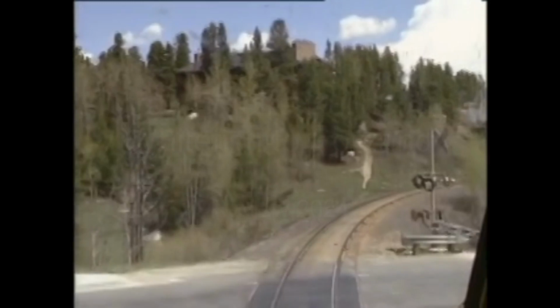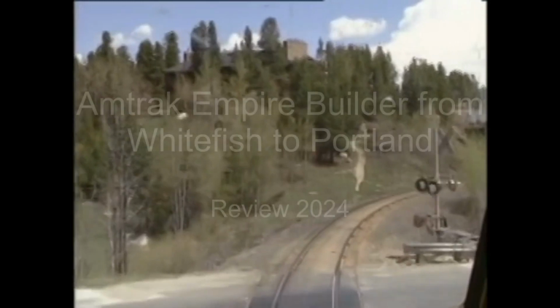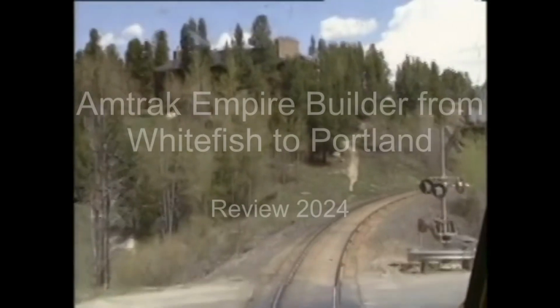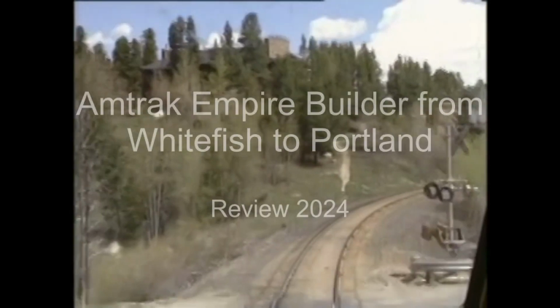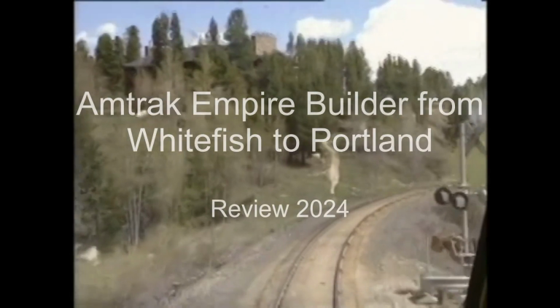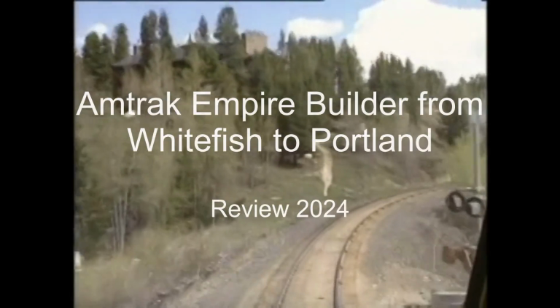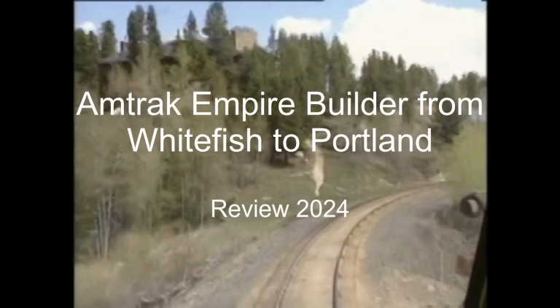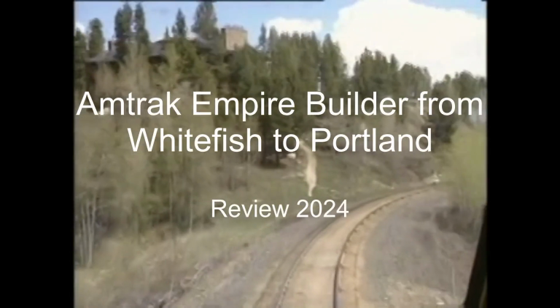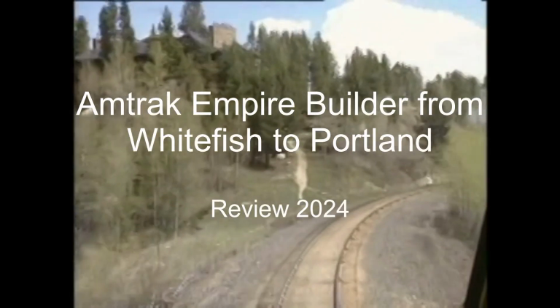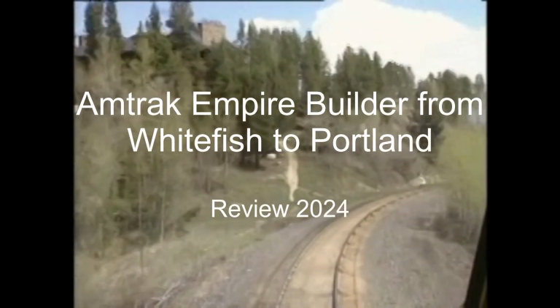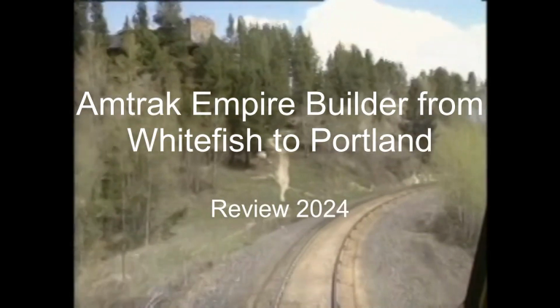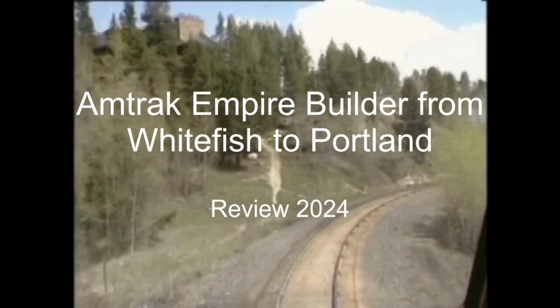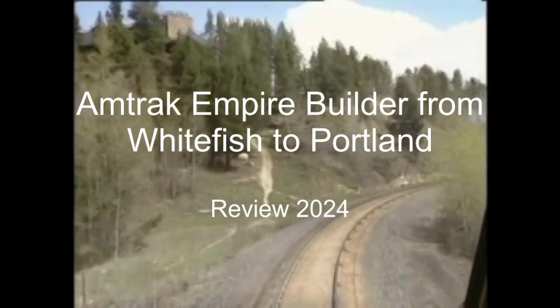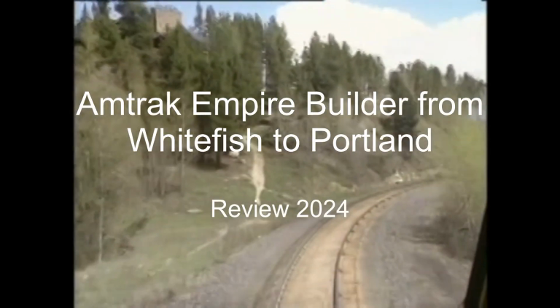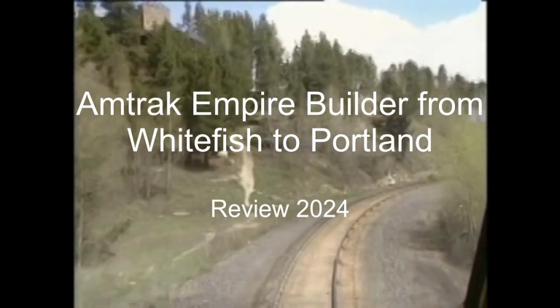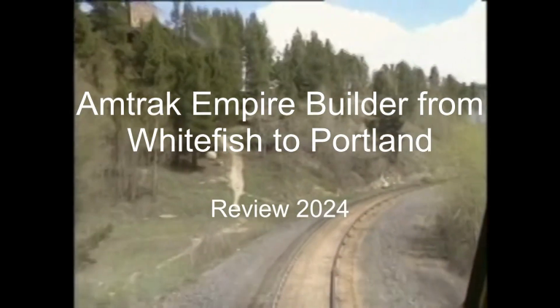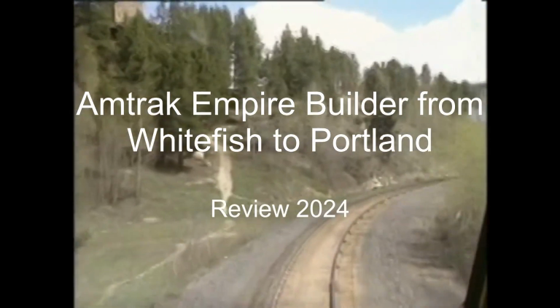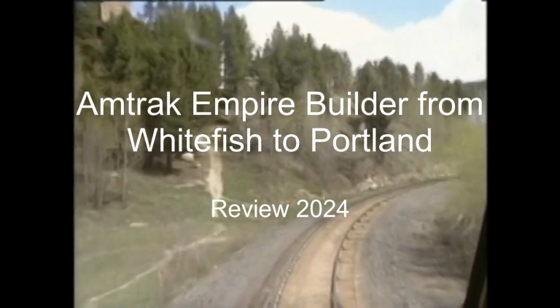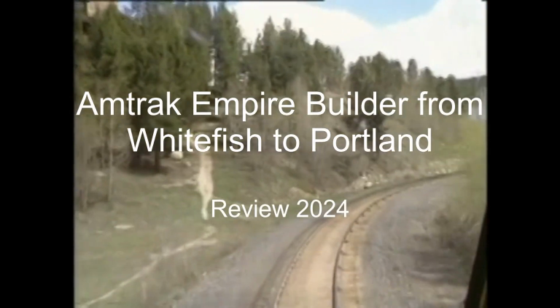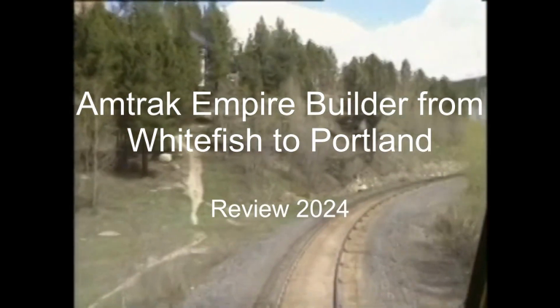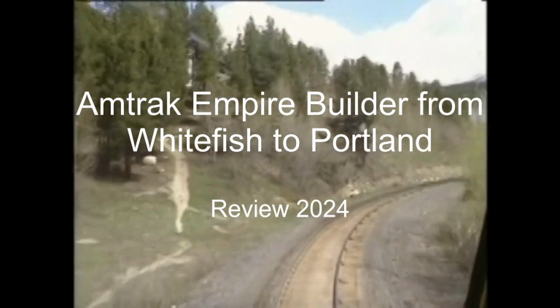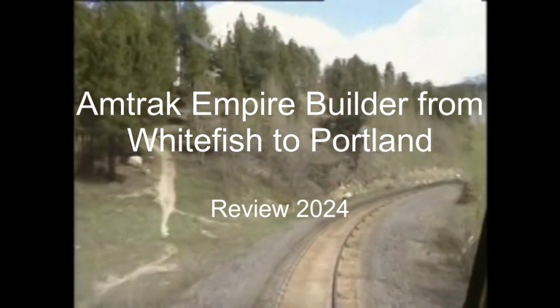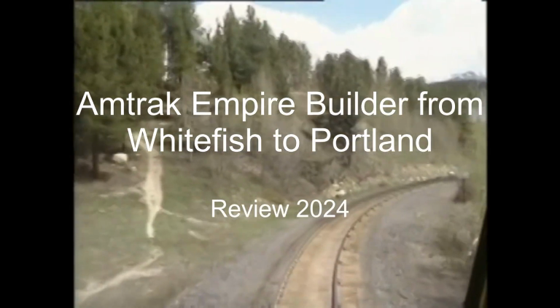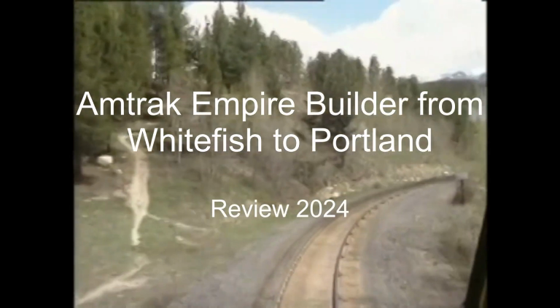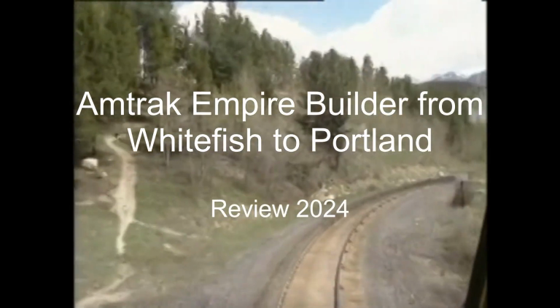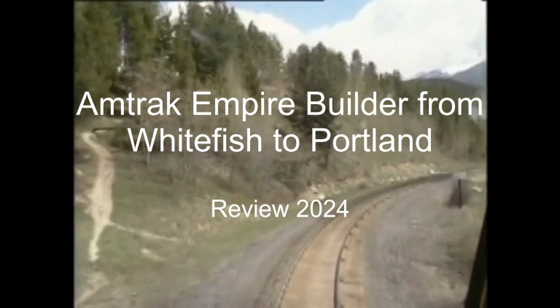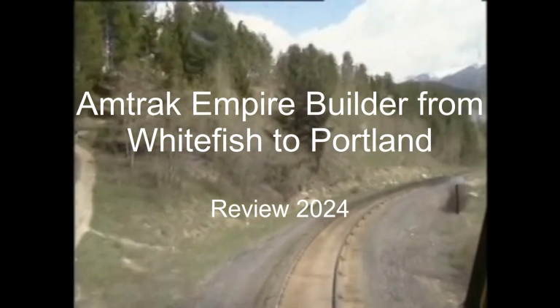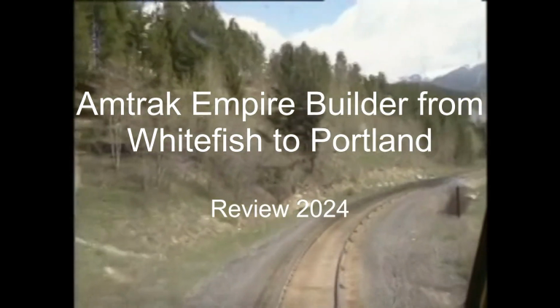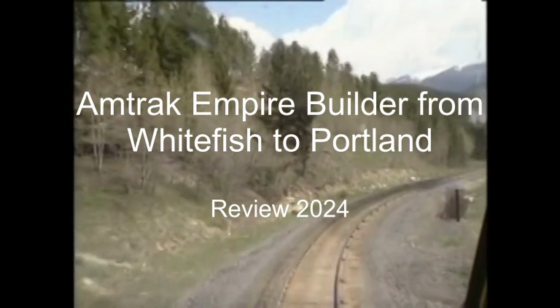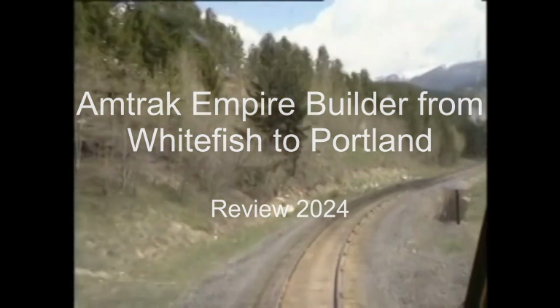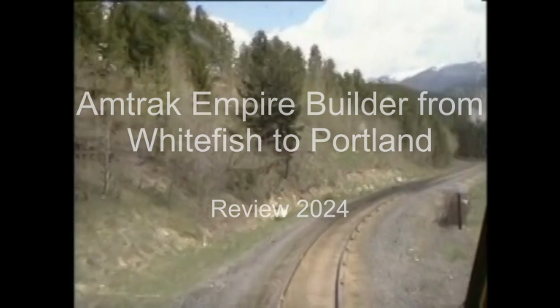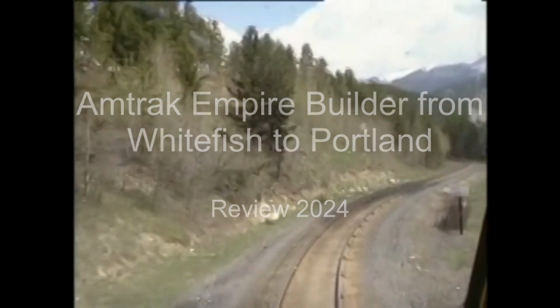In this video, we are going to be reviewing Amtrak Empire Builder from Whitefish to Portland.